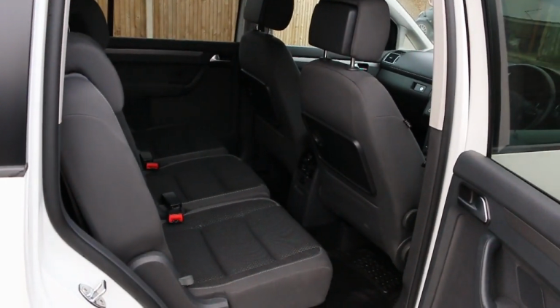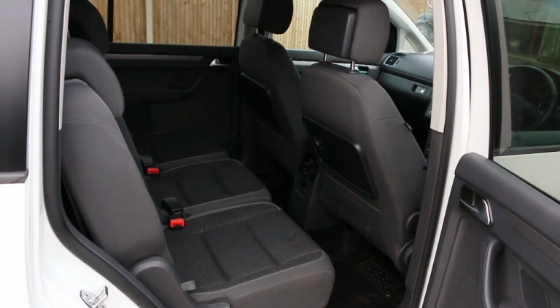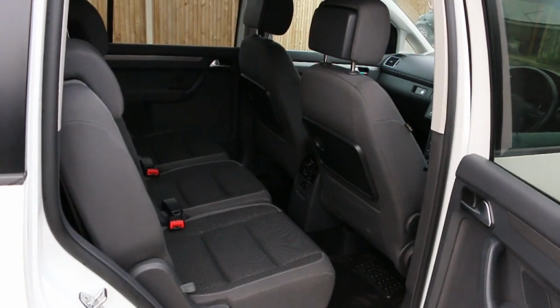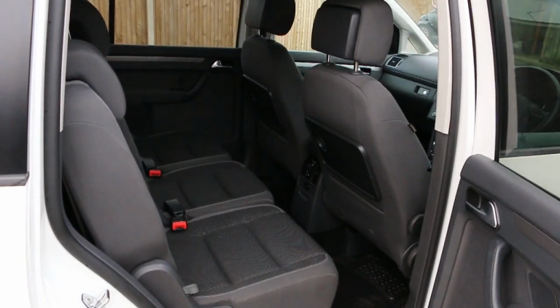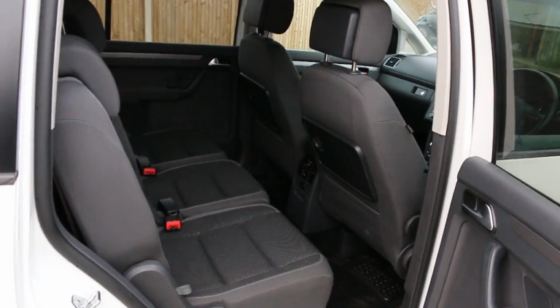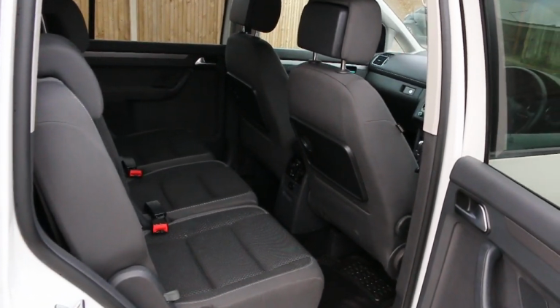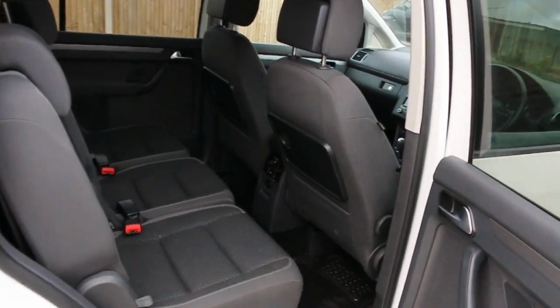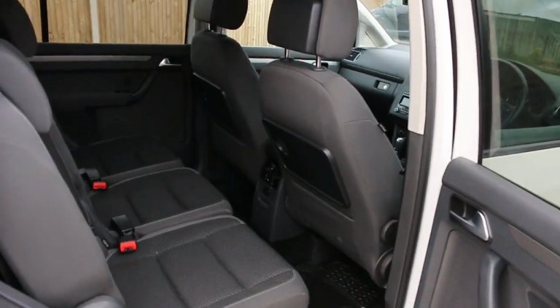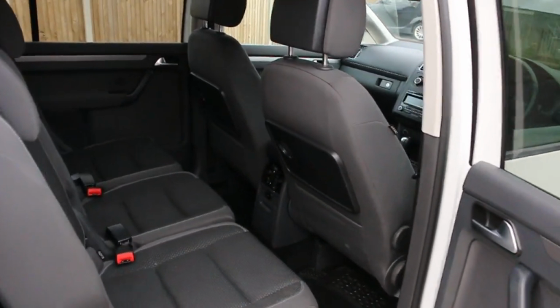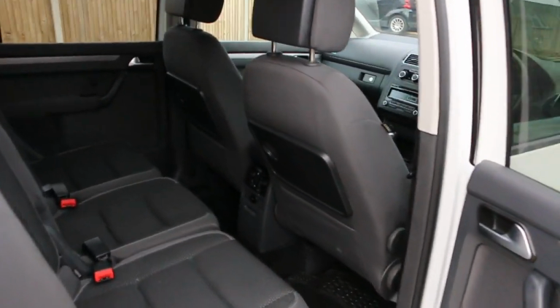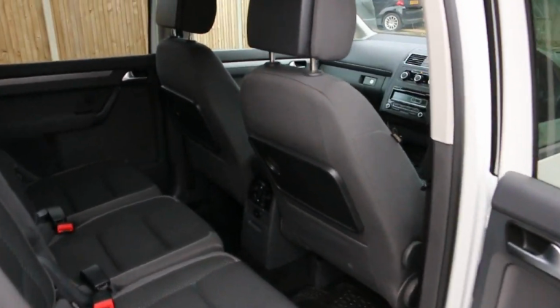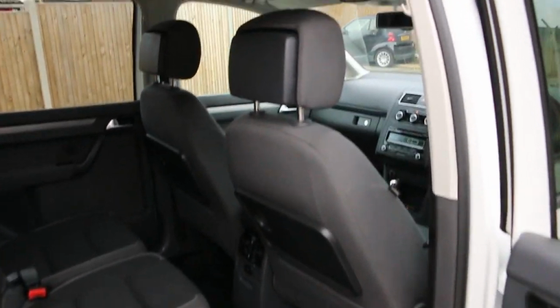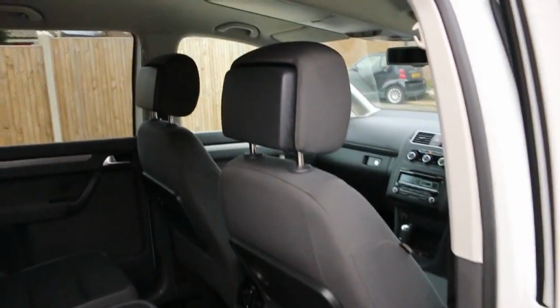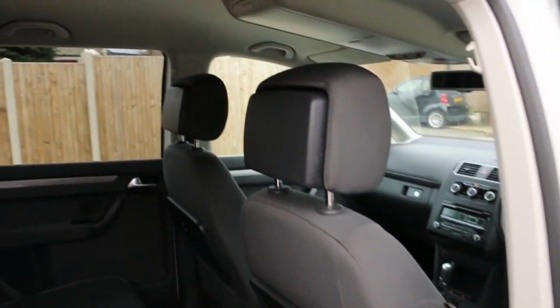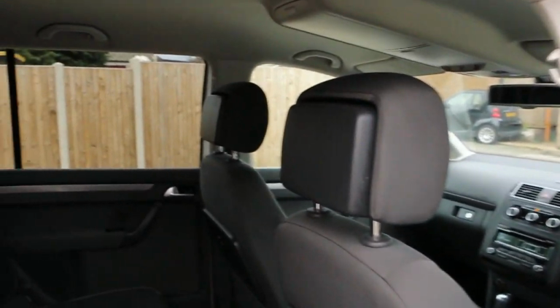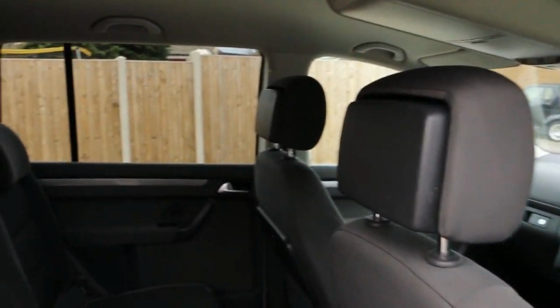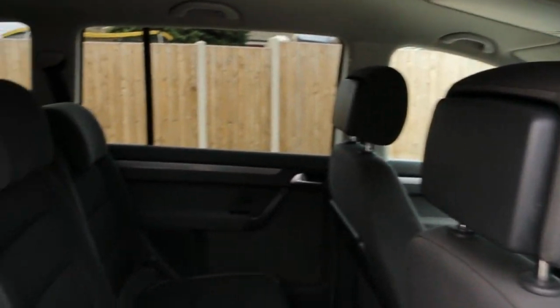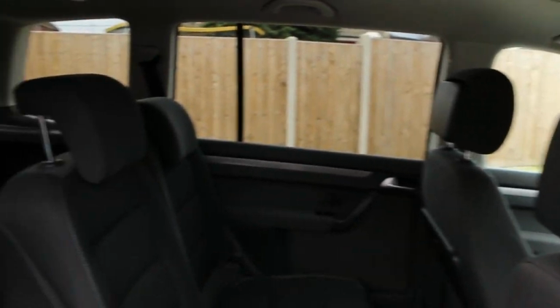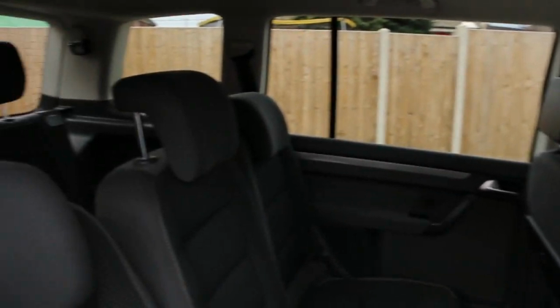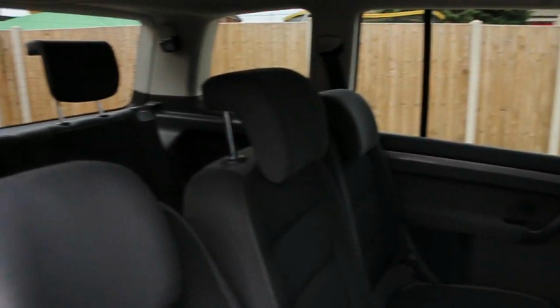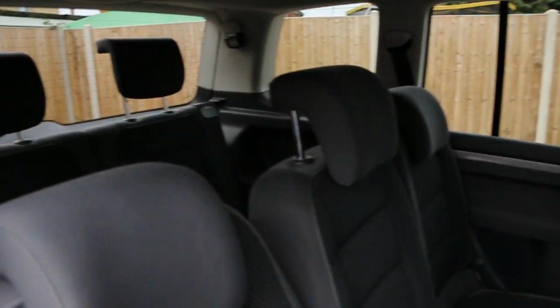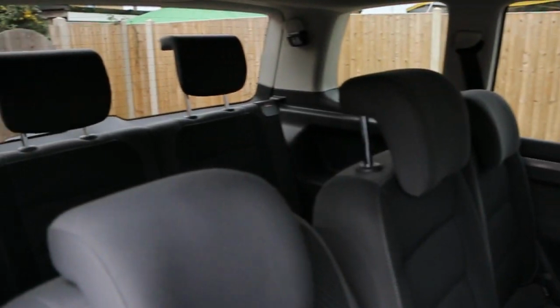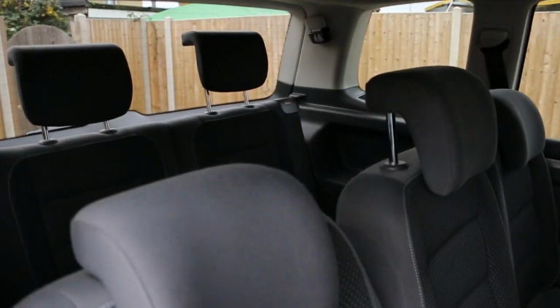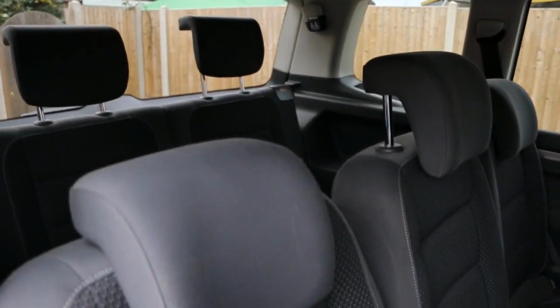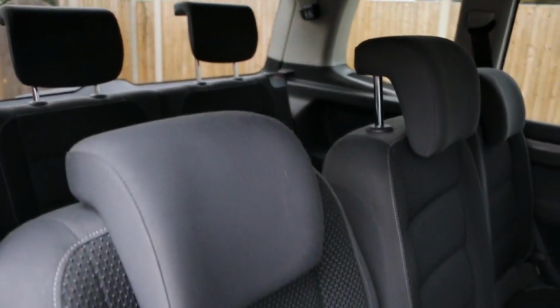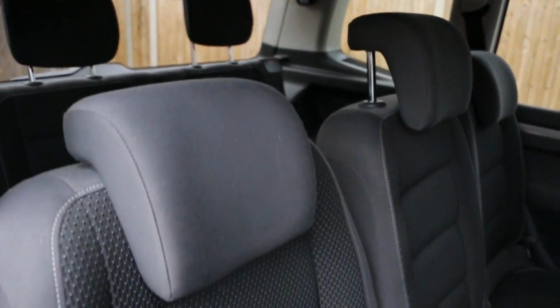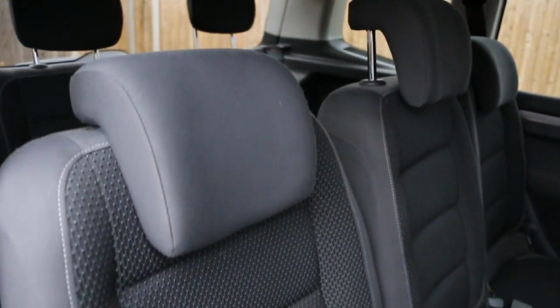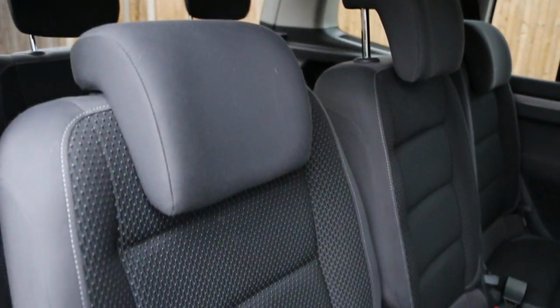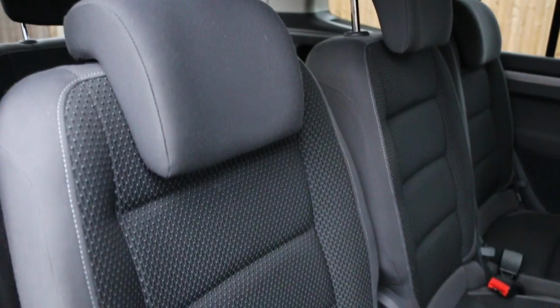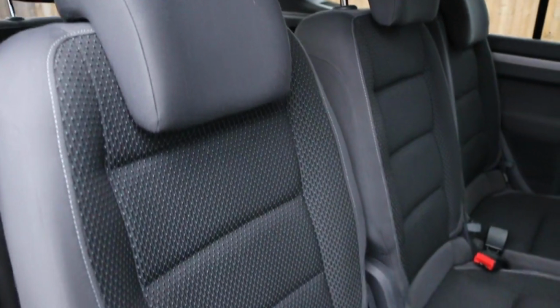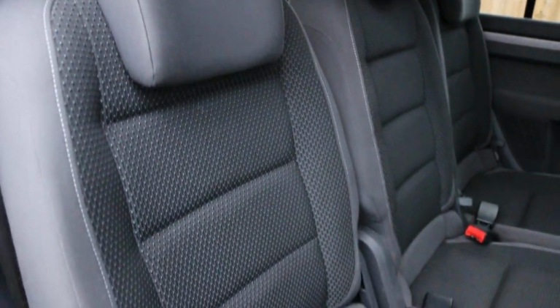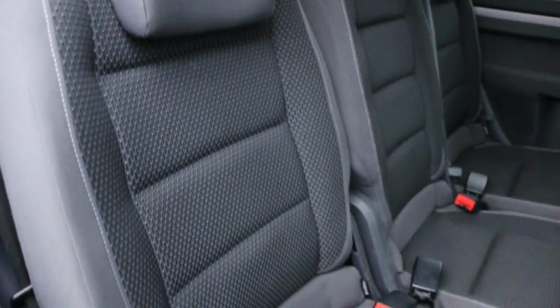It's got side and front airbags, 7 headrests, ISOFIX, and child seat preparation.